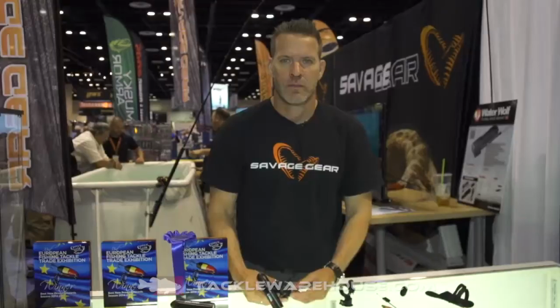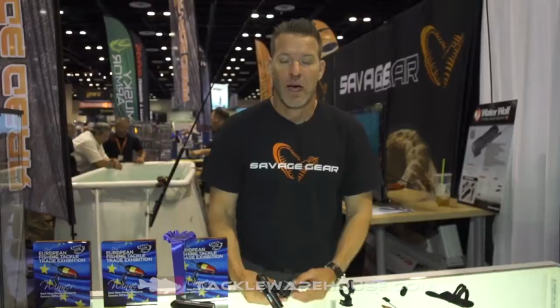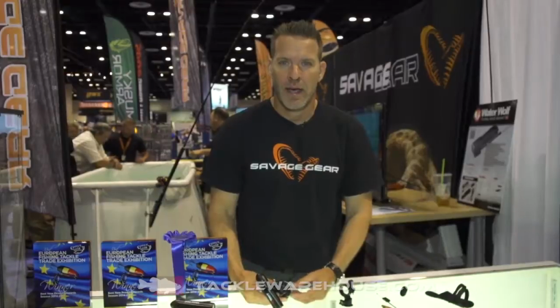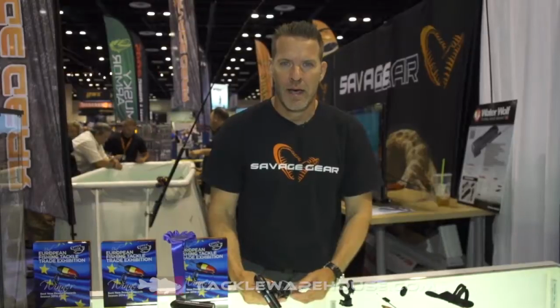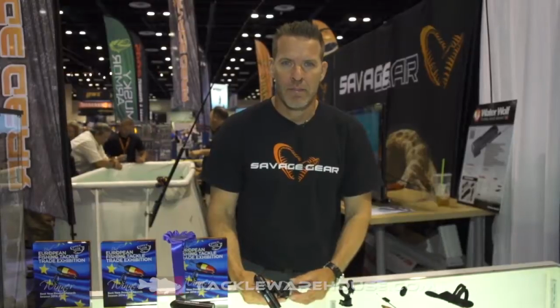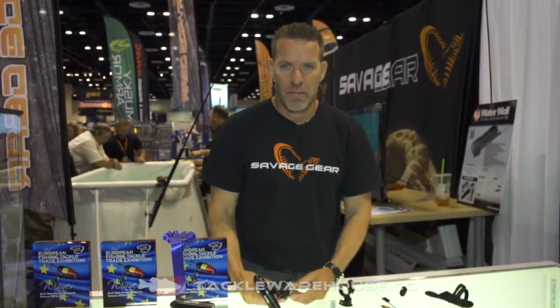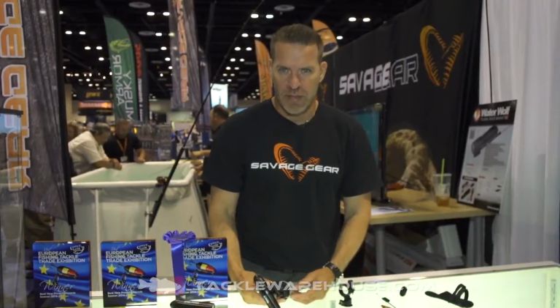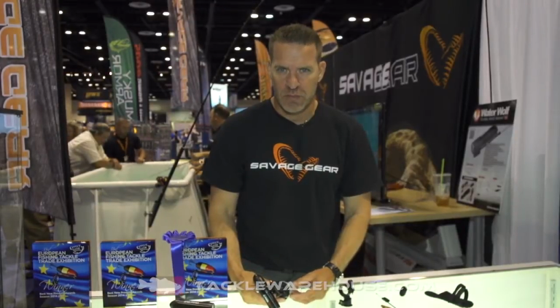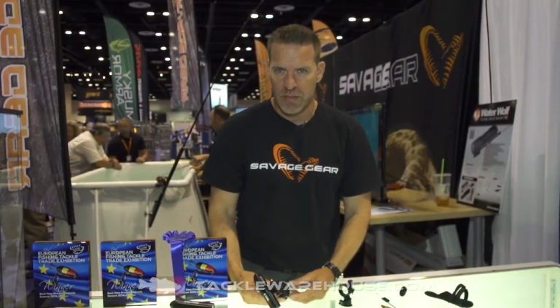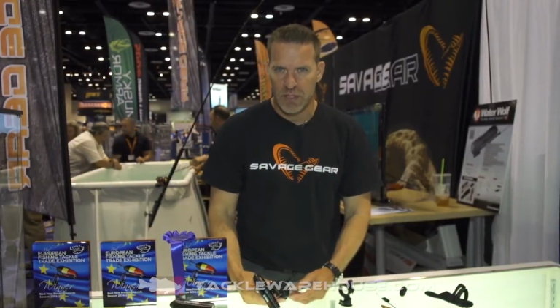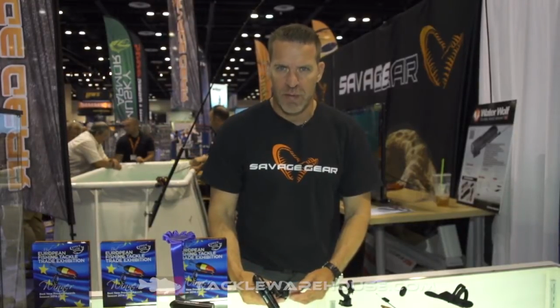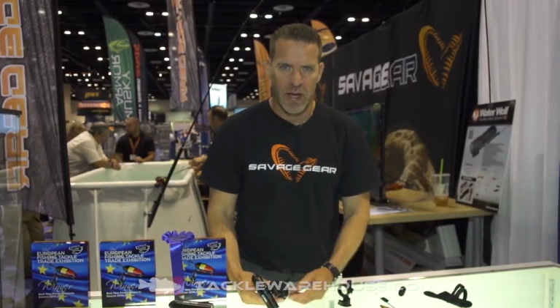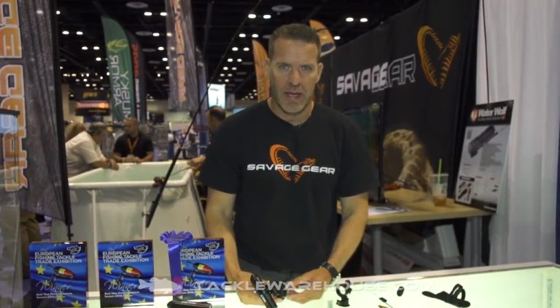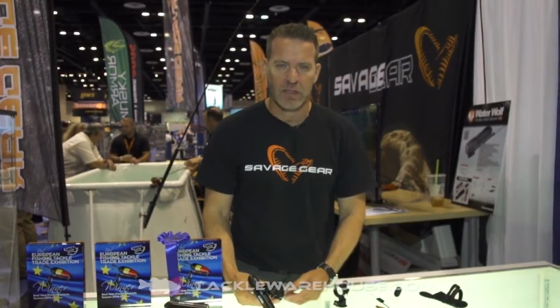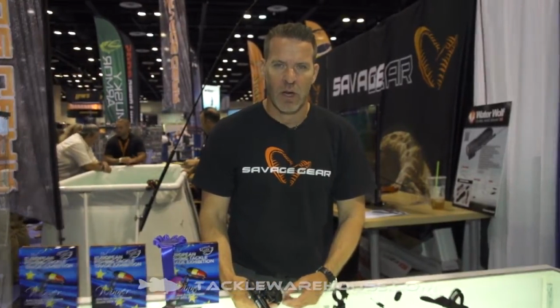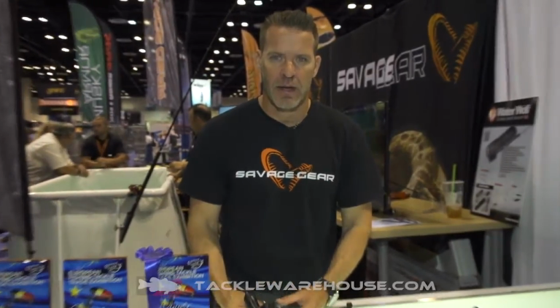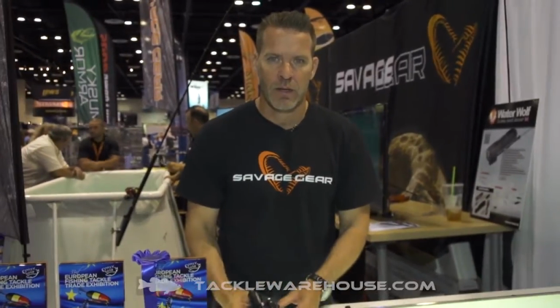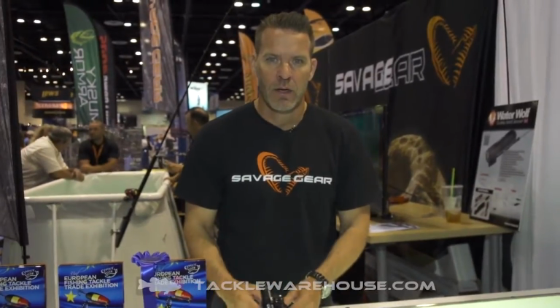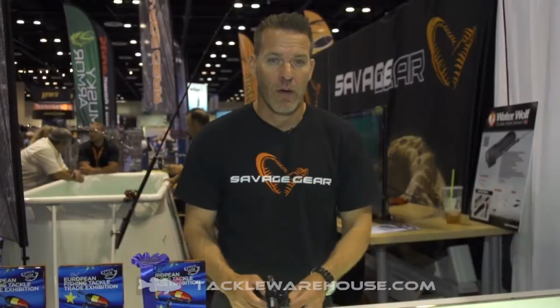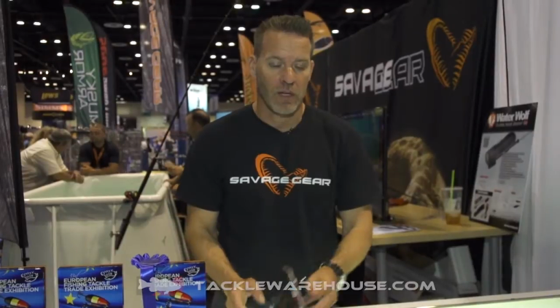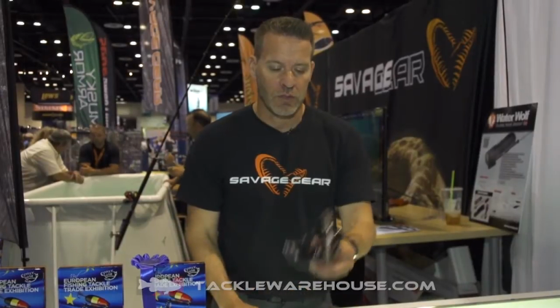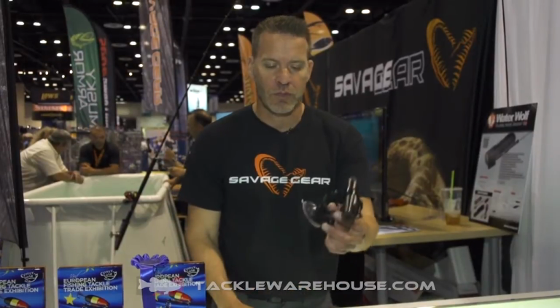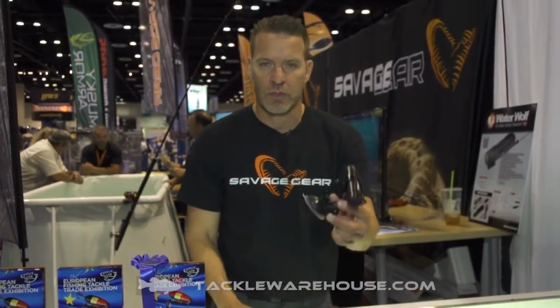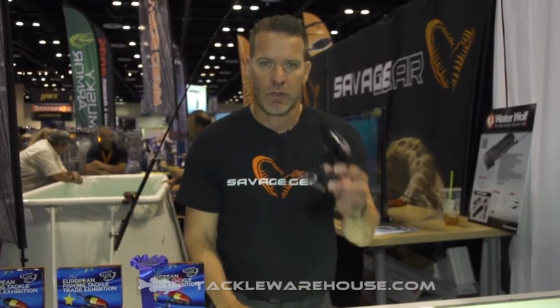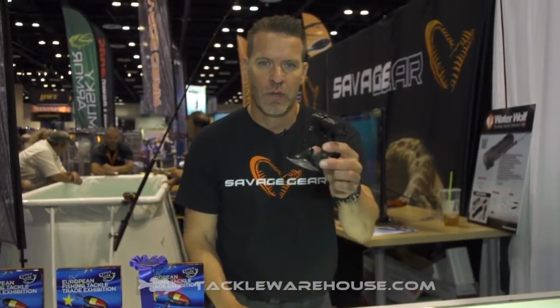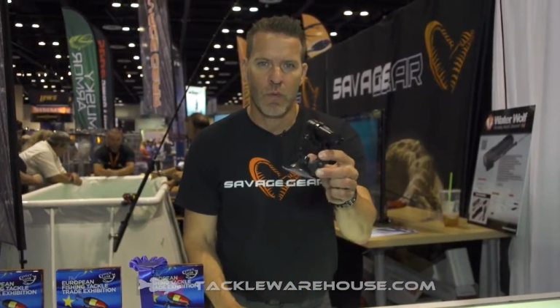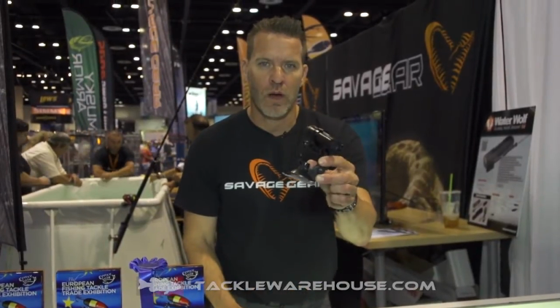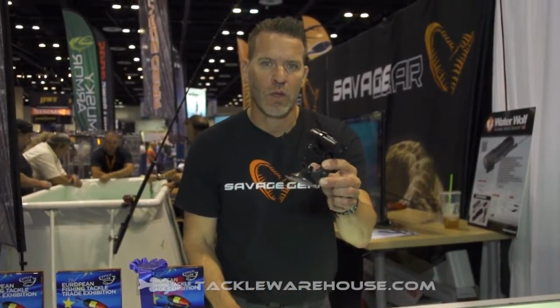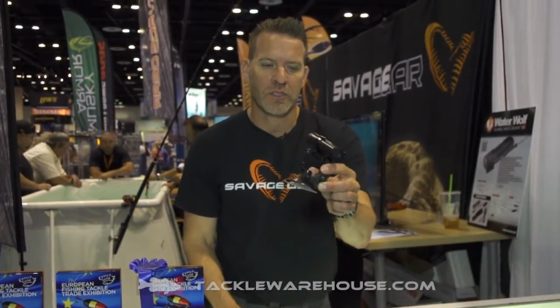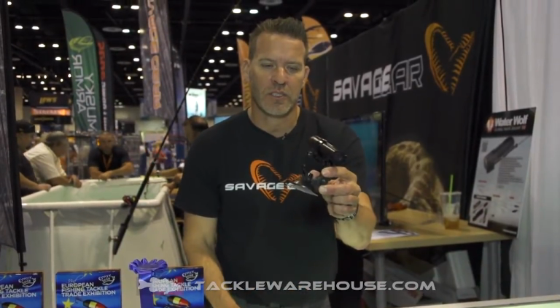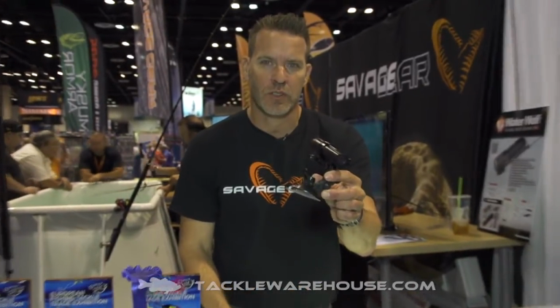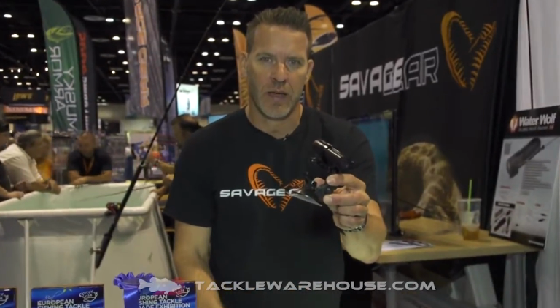Hi, I'm Maz from Savage Gear. I'm here at iCast in Orlando. I want to introduce to you the Waterwolf Accessories Pack.